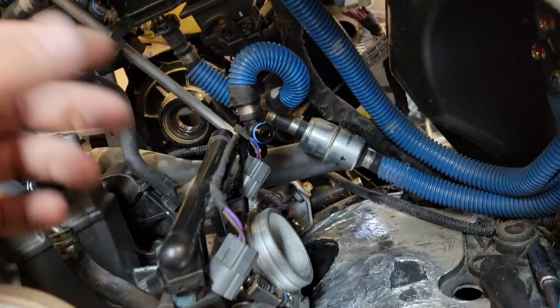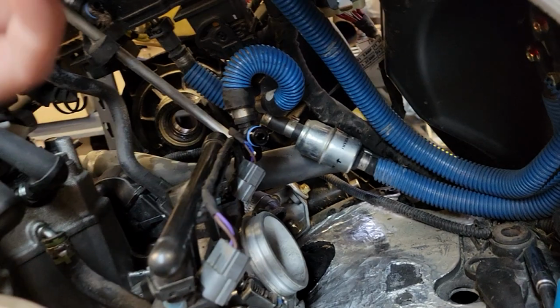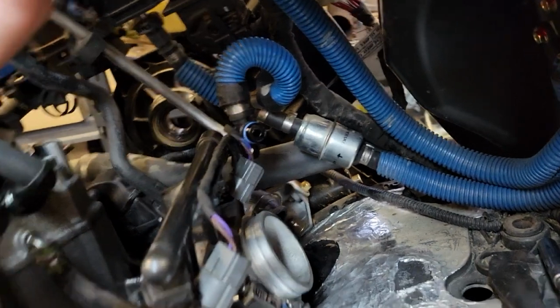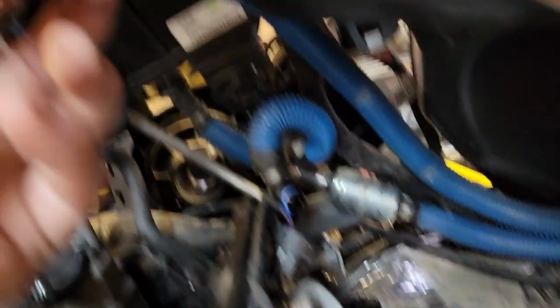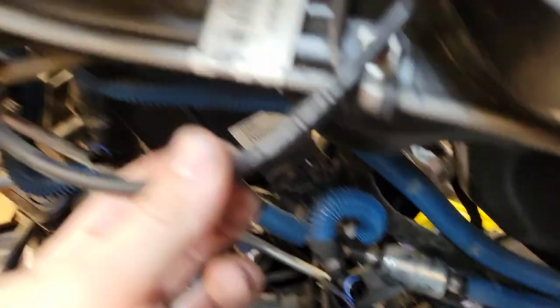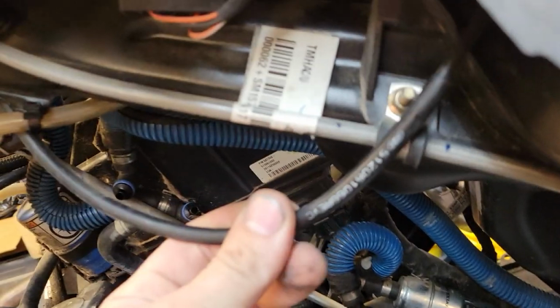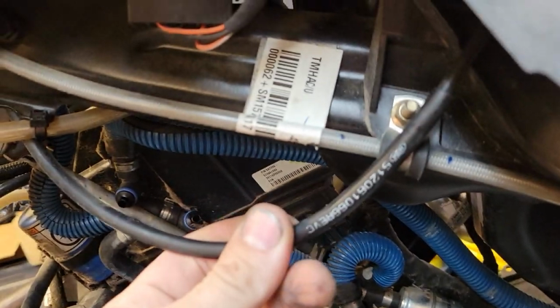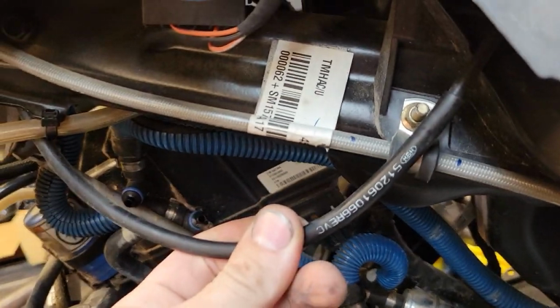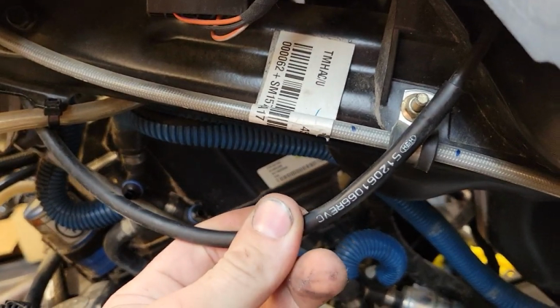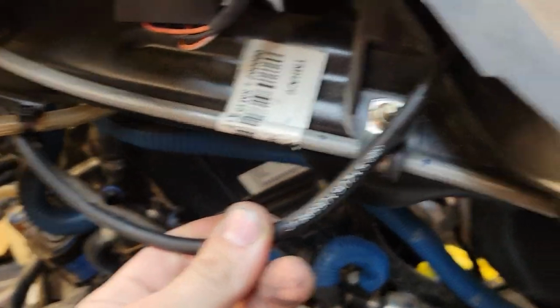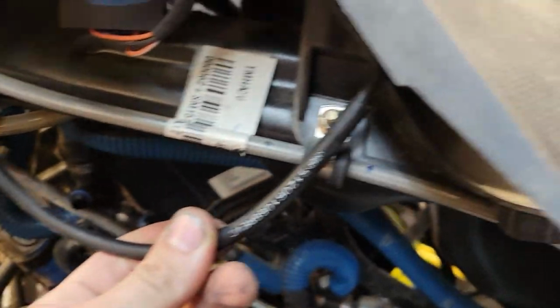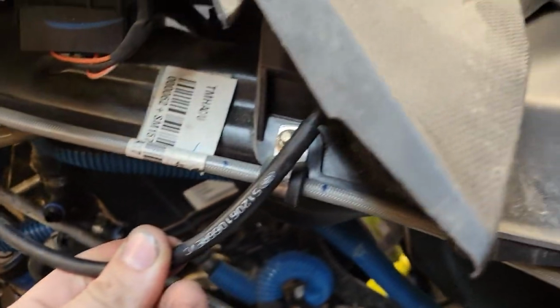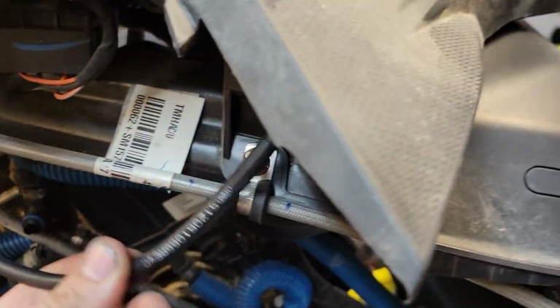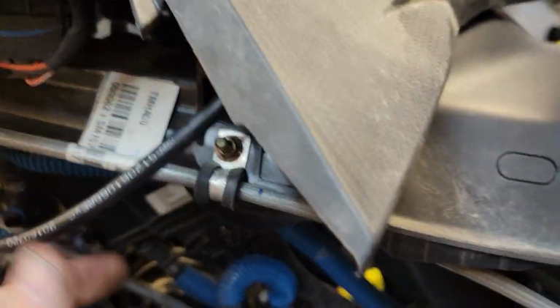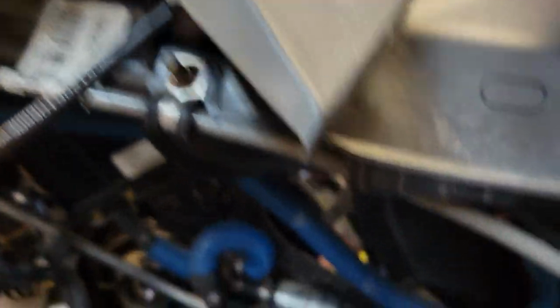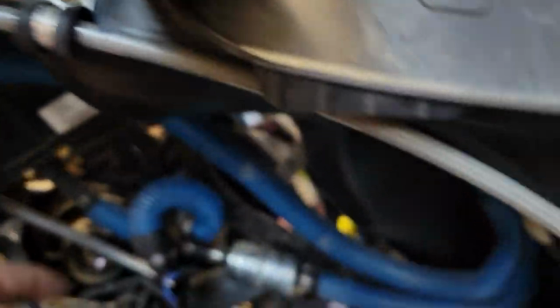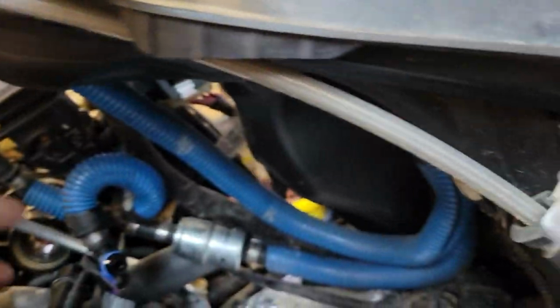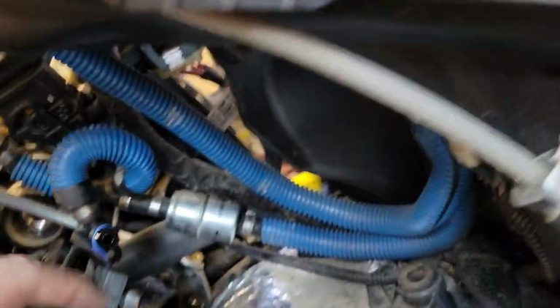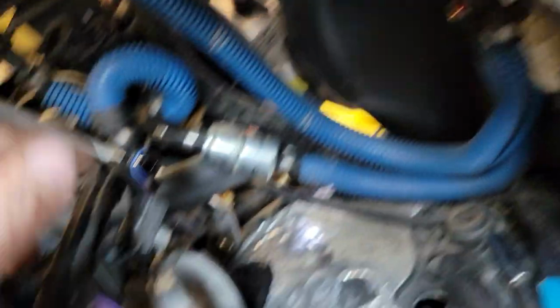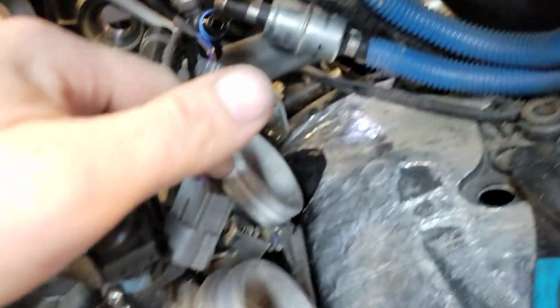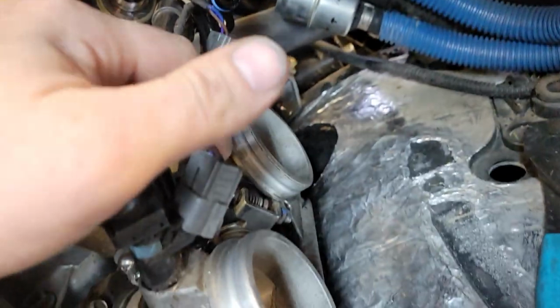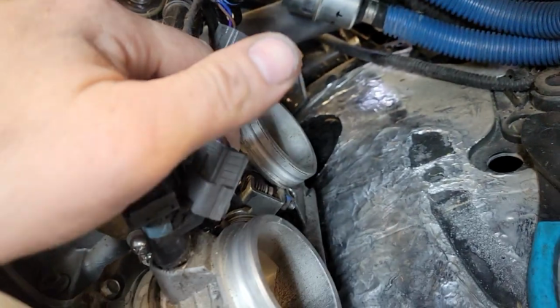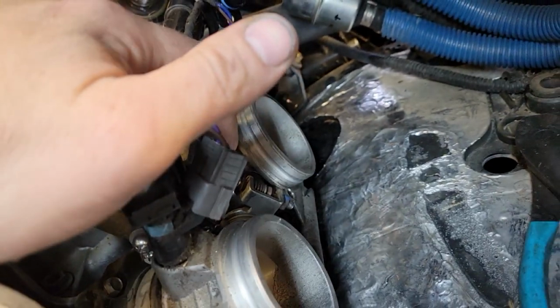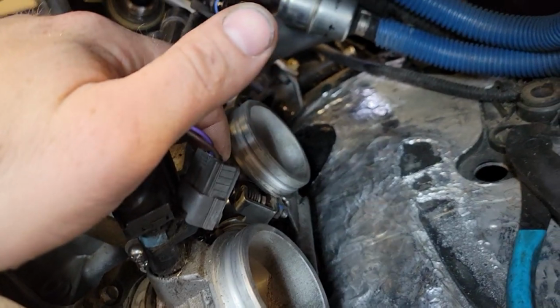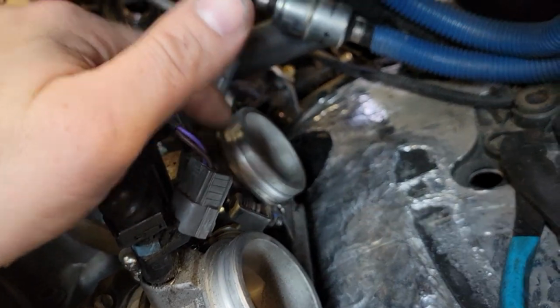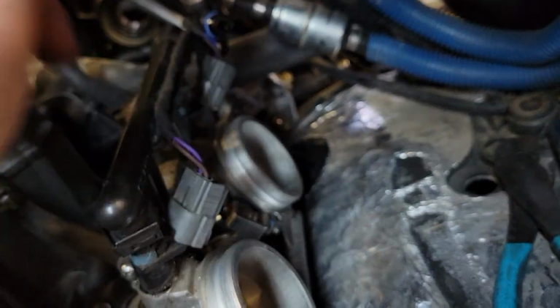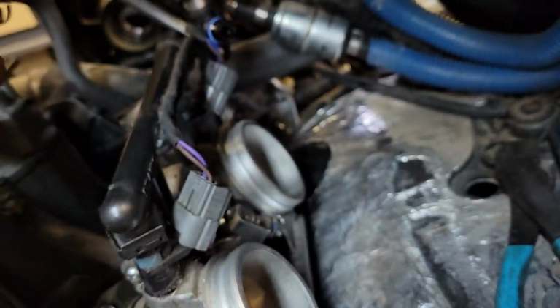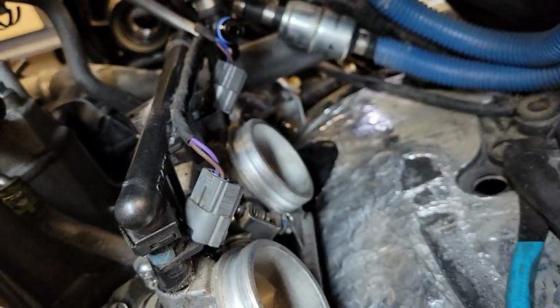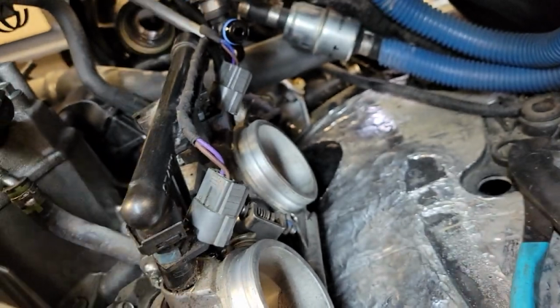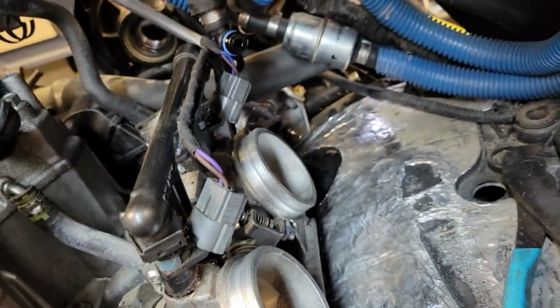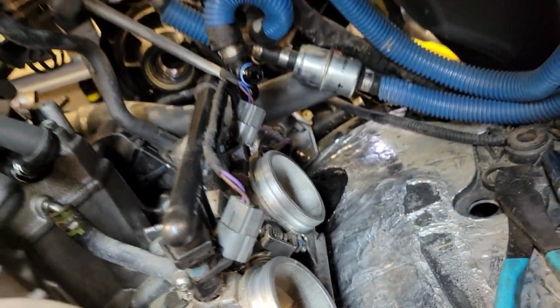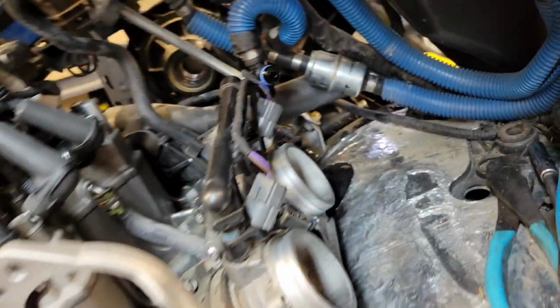Throttle cable — unhooked and tucked up out of the way. Hooks there. Self-explanatory.